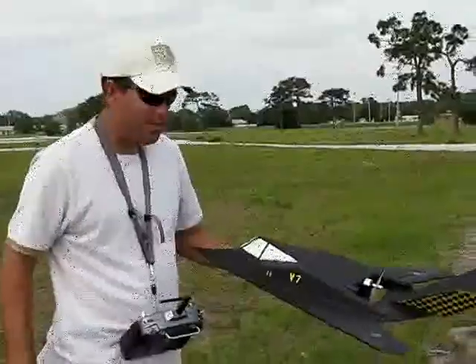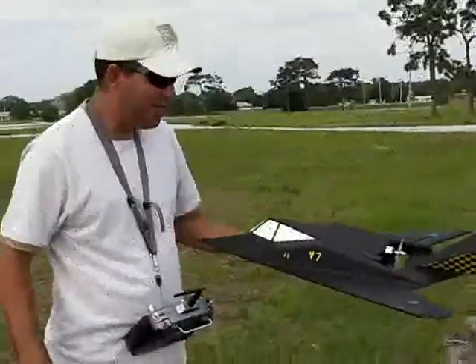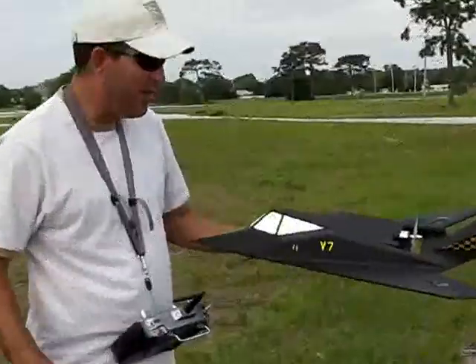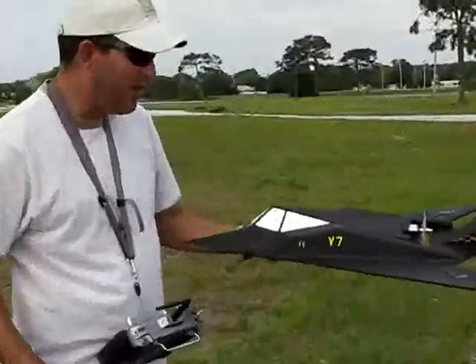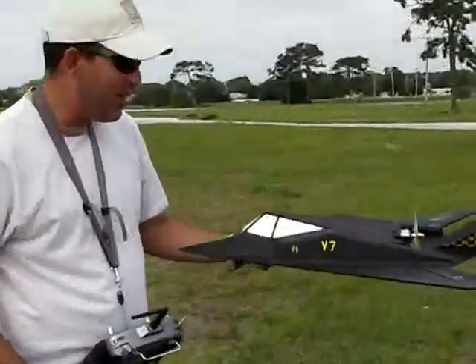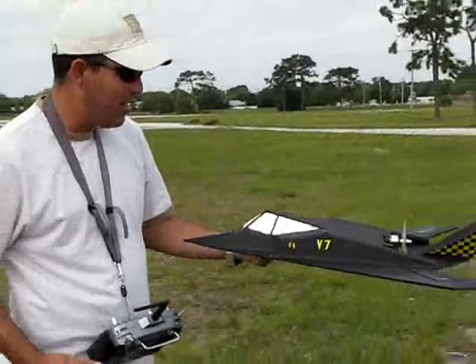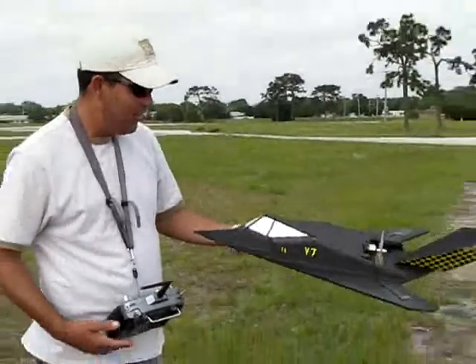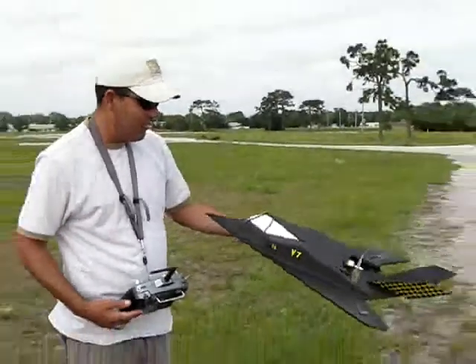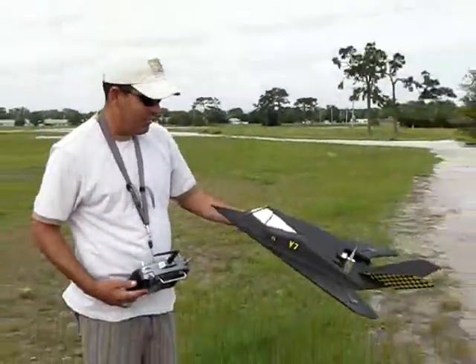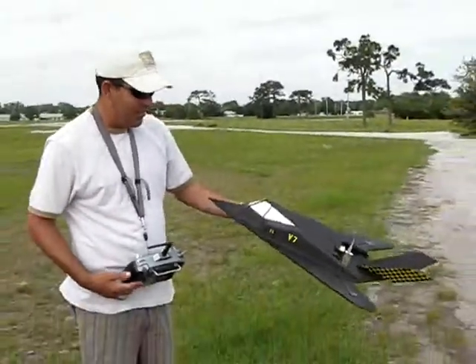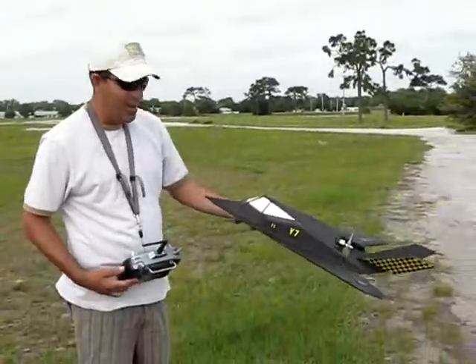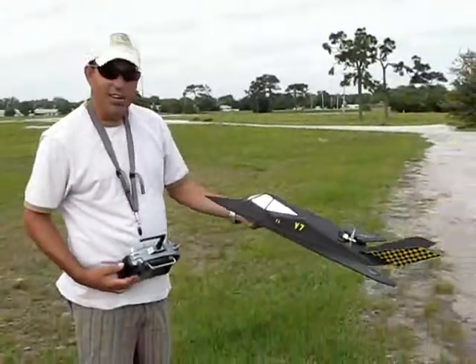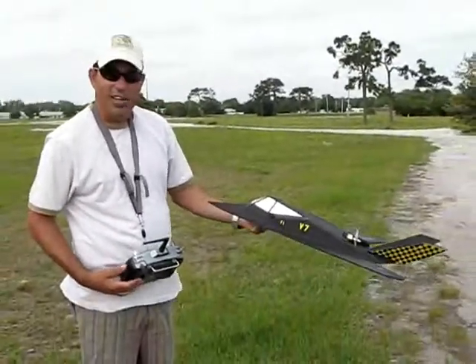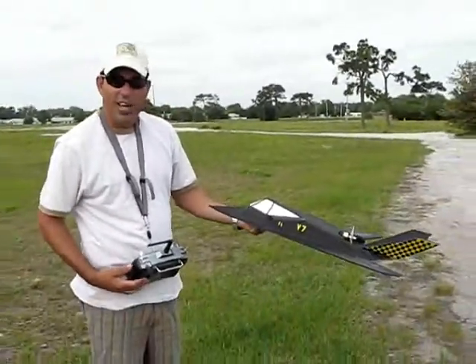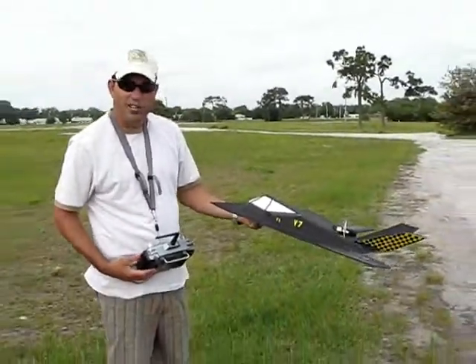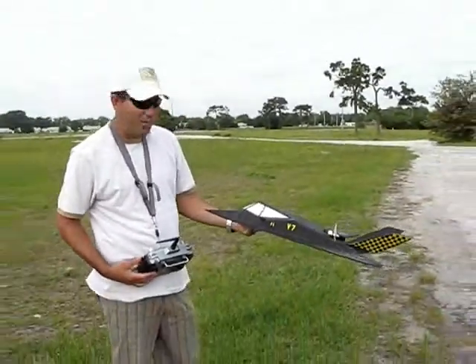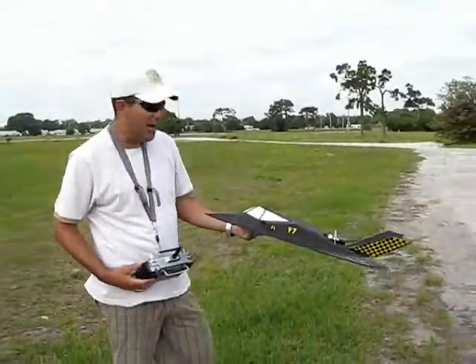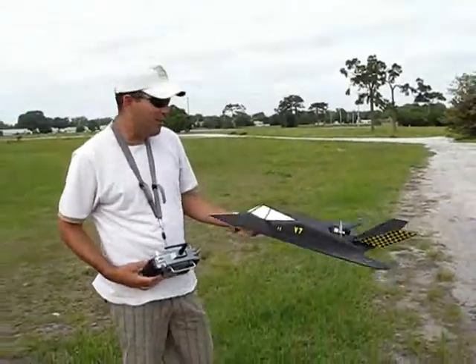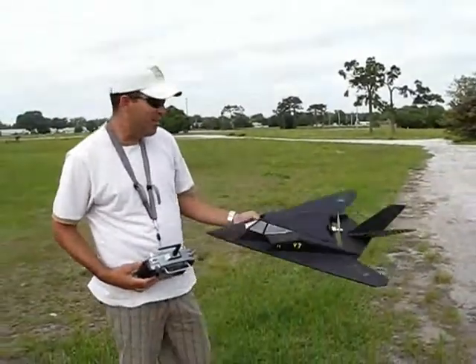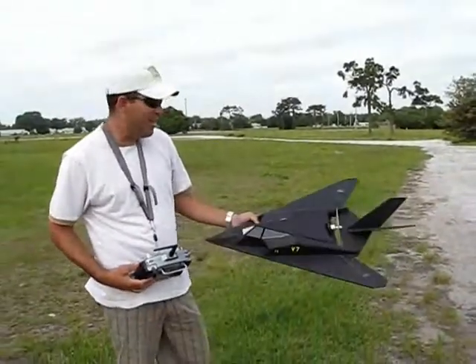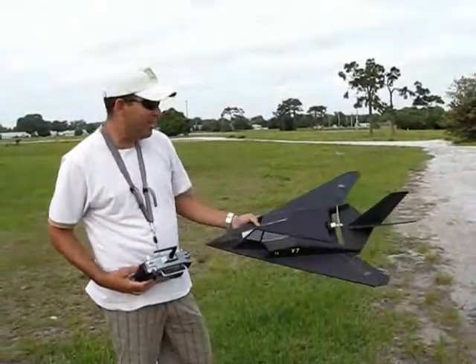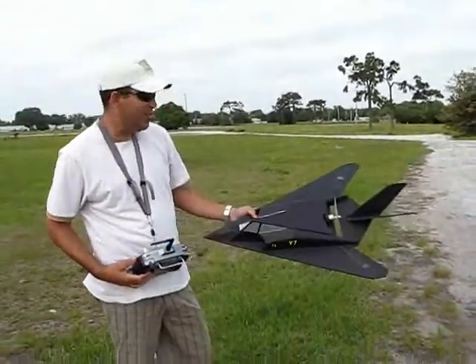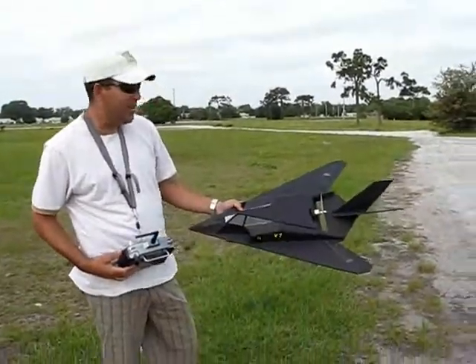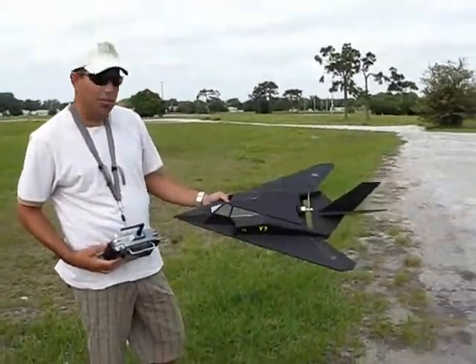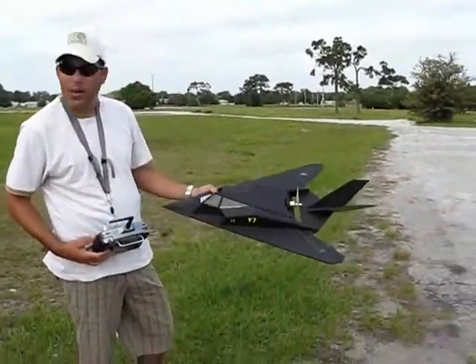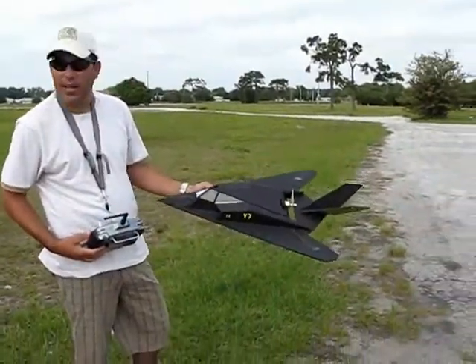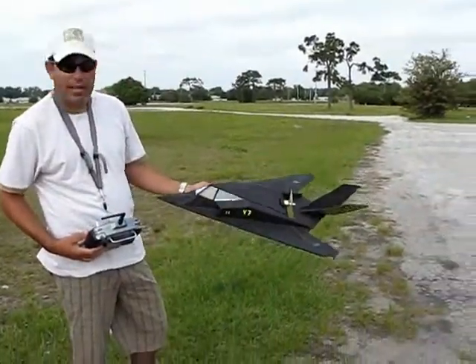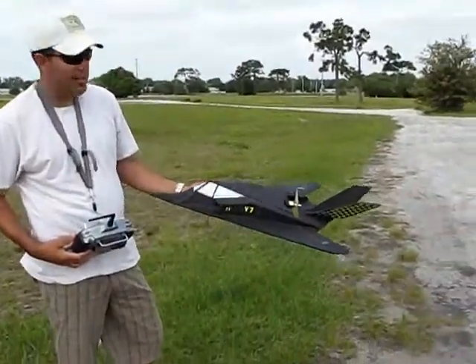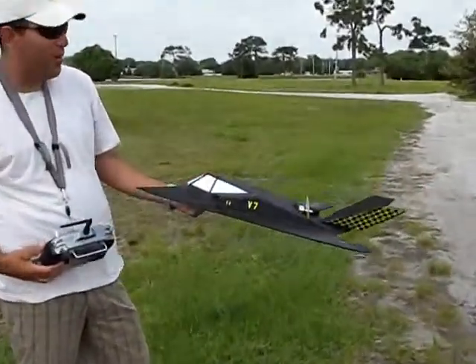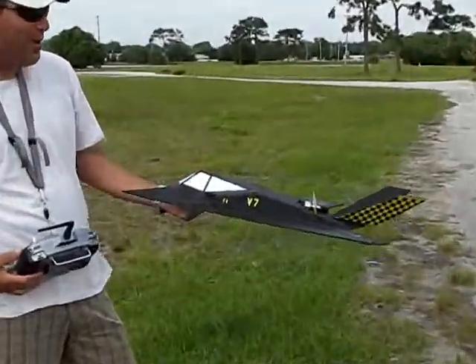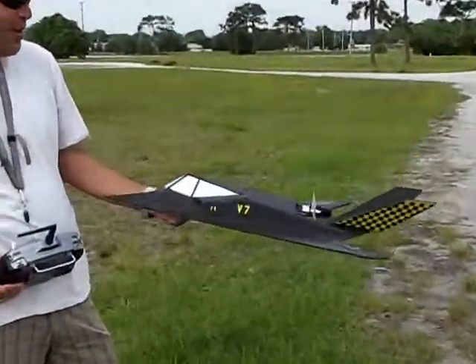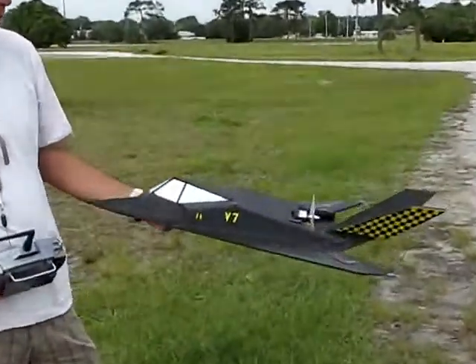RCPowers, what do you think? RCPowers.com, right? RCPowers — yeah, just get the plan in, this is what you can do.